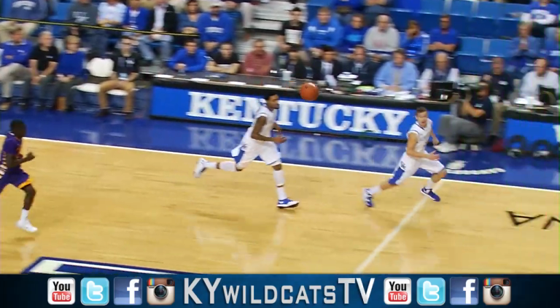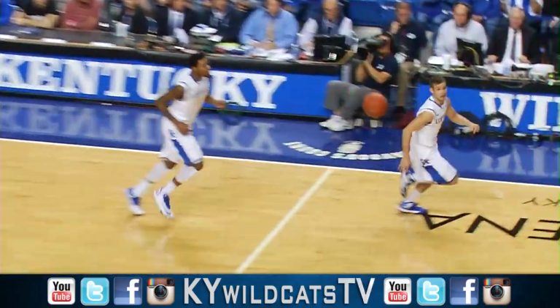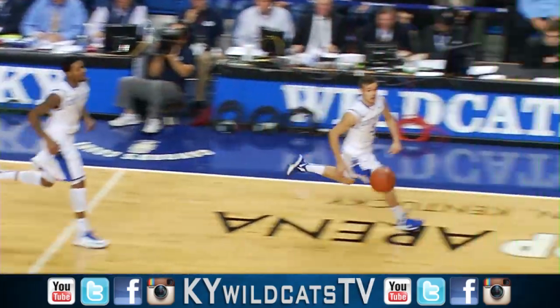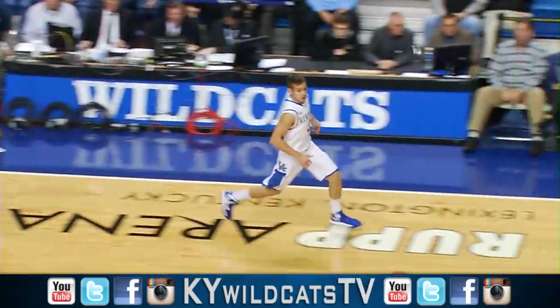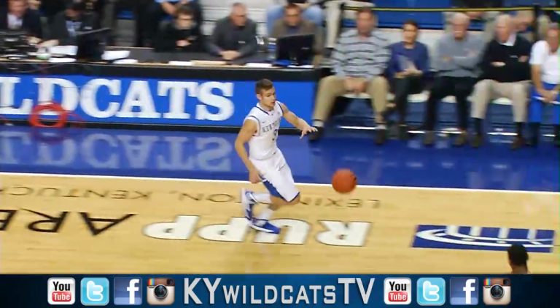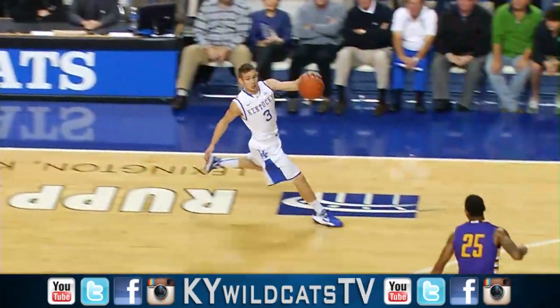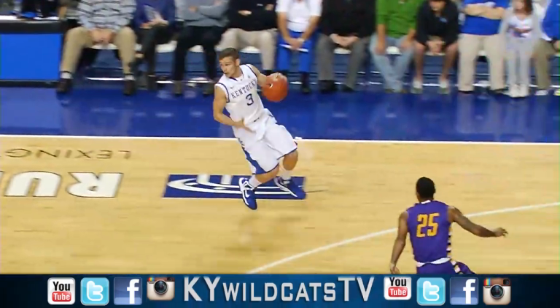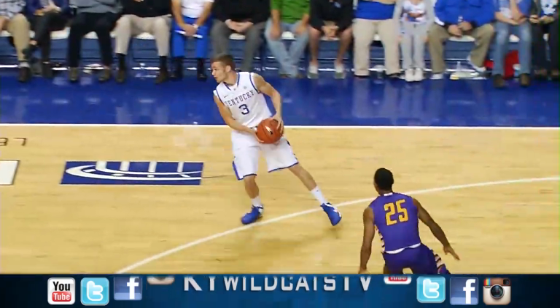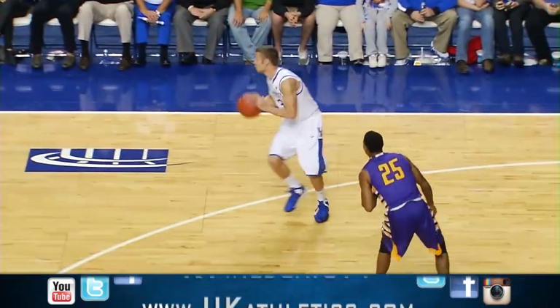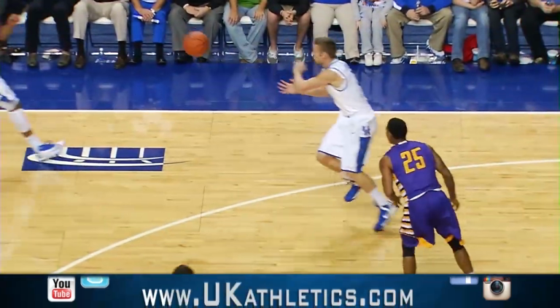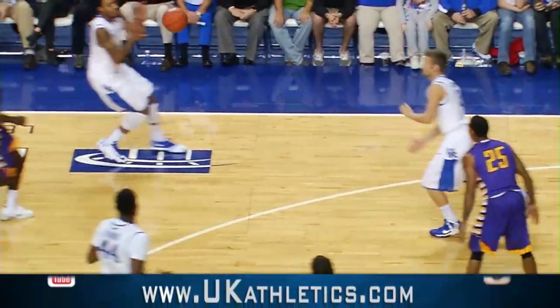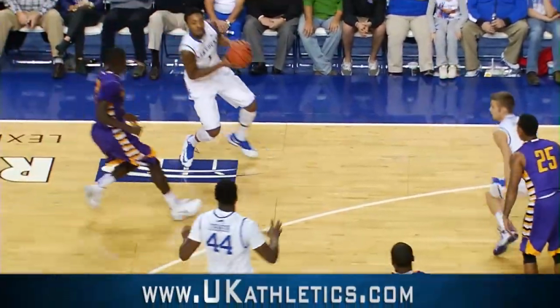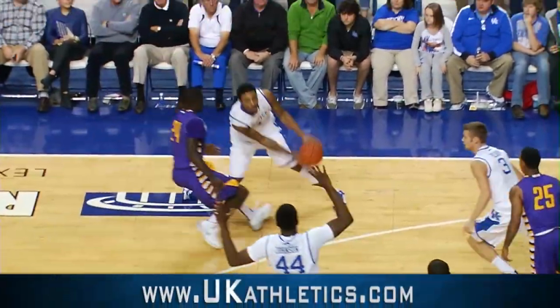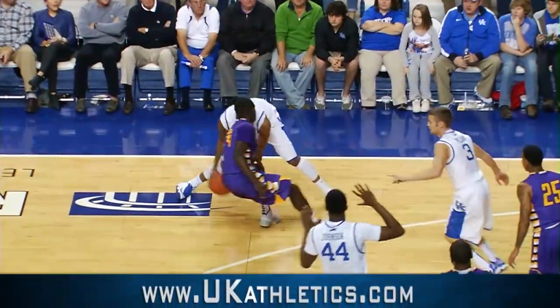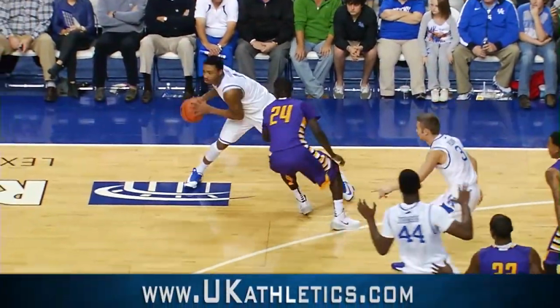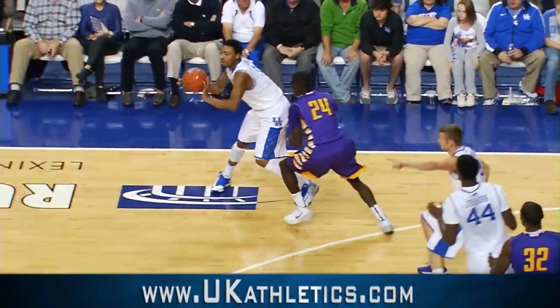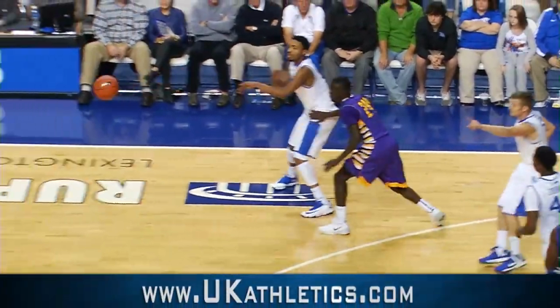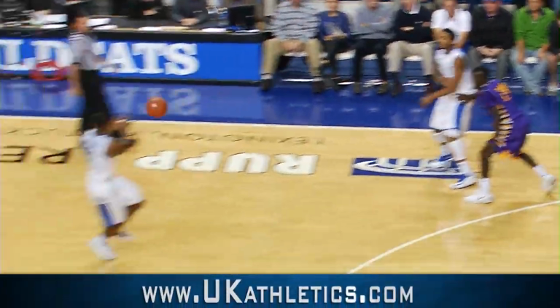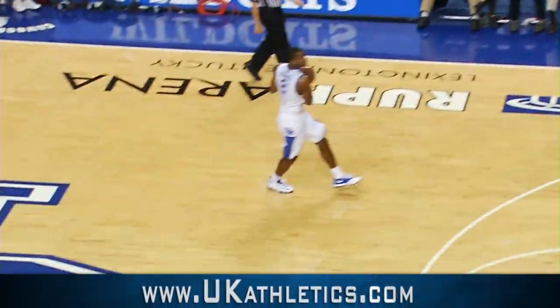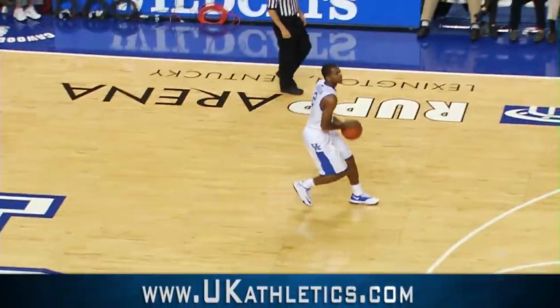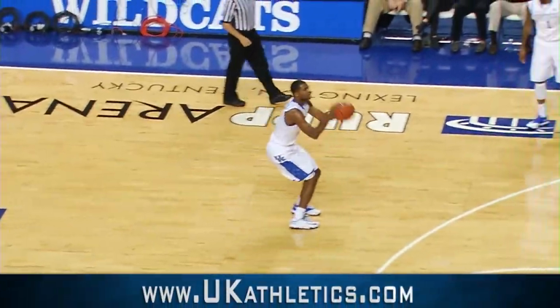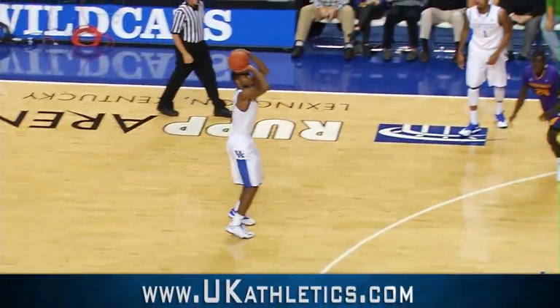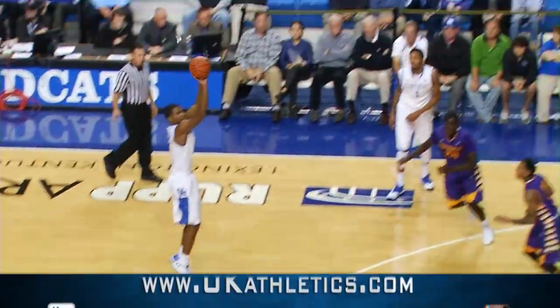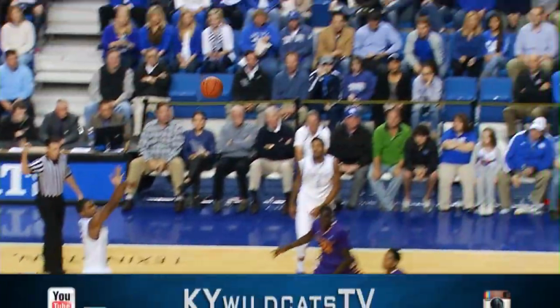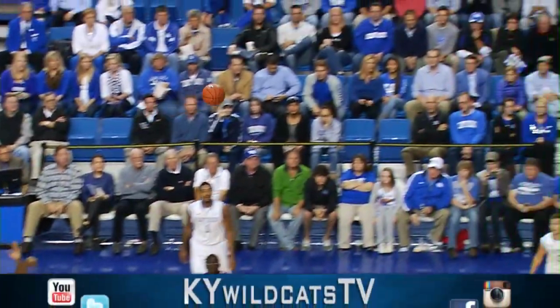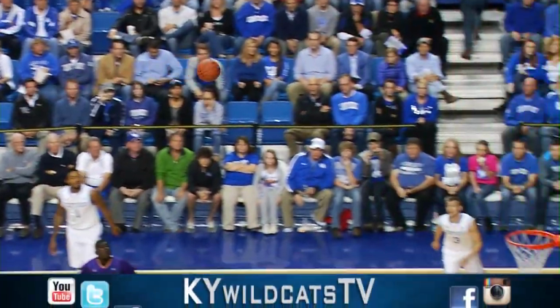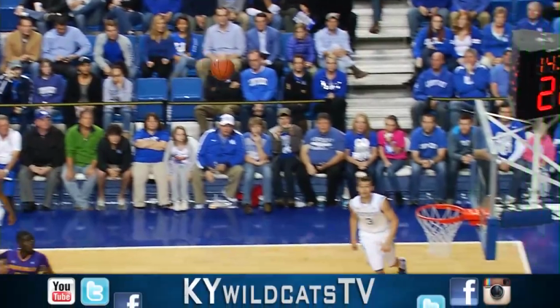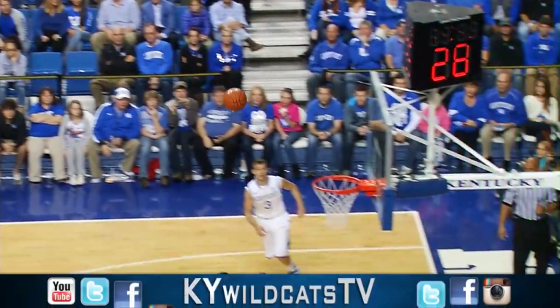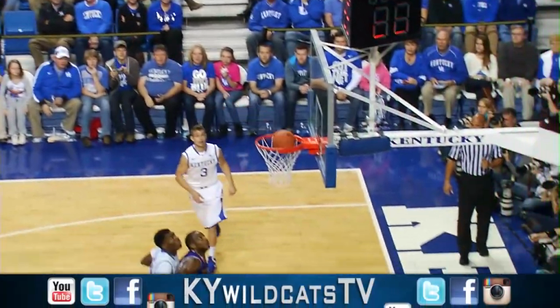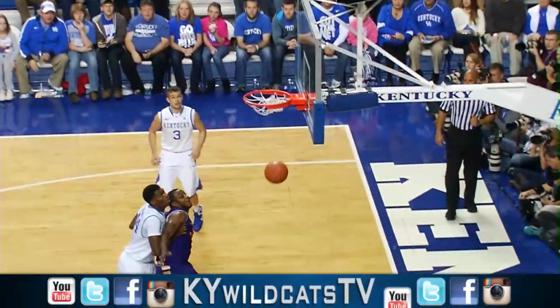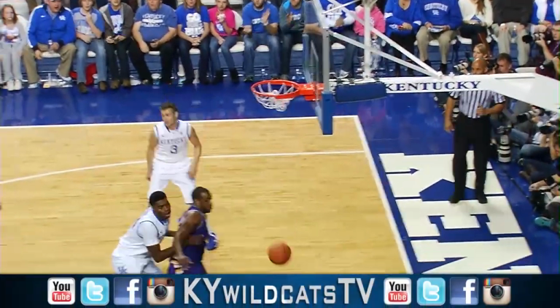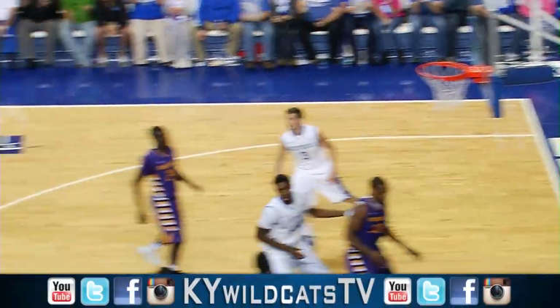Harrison throws it cross-court to Poulsen, kicks it behind him to Young. Young out top to Harrison — an open three. Yes!